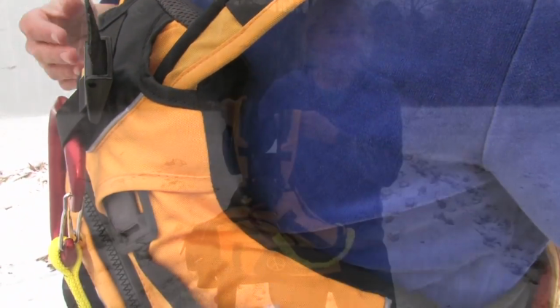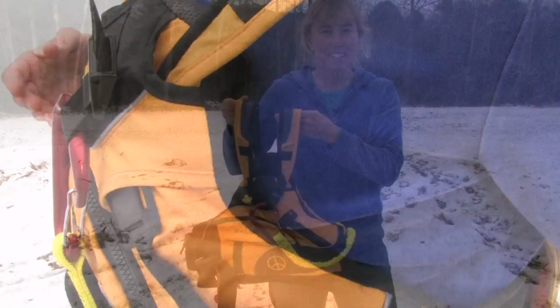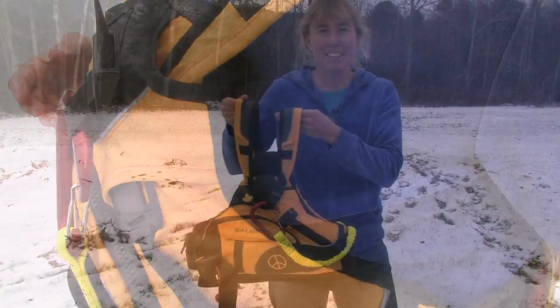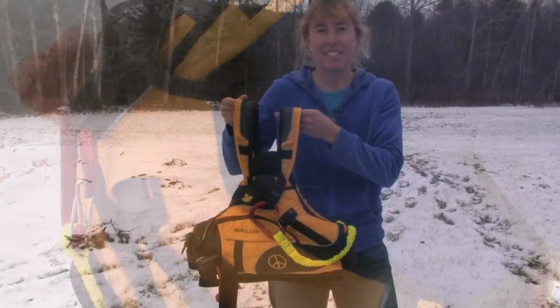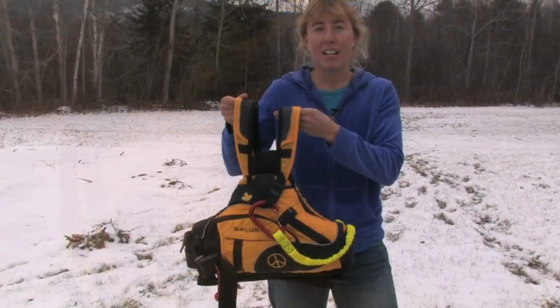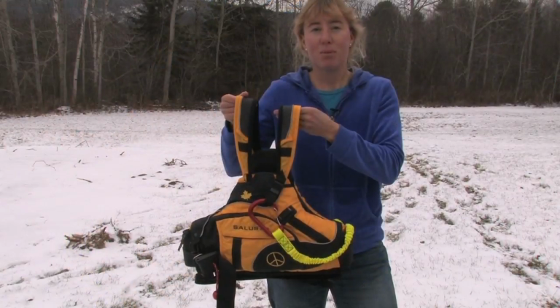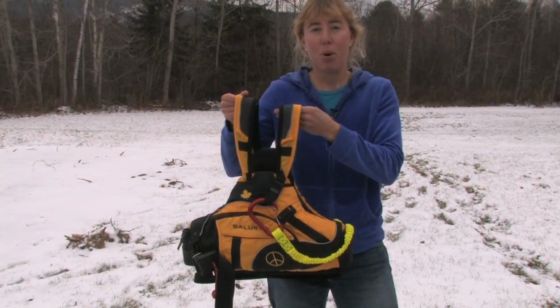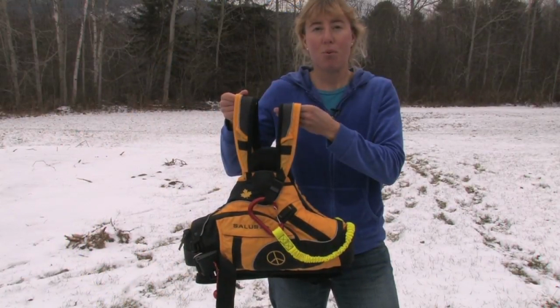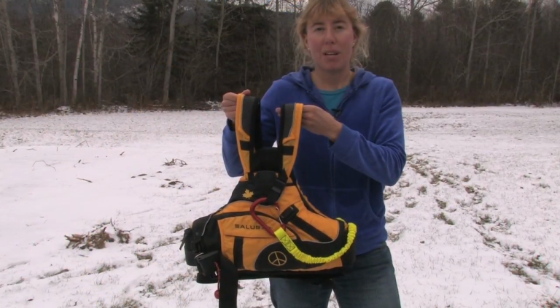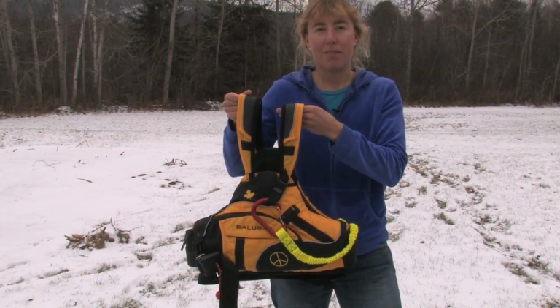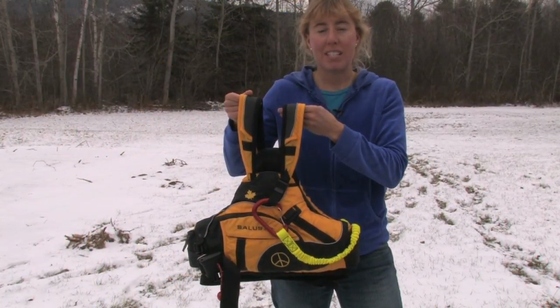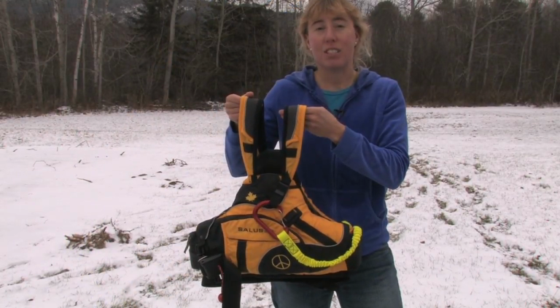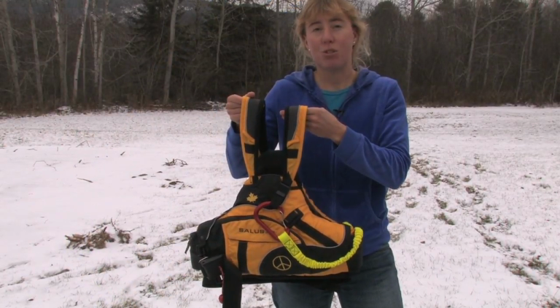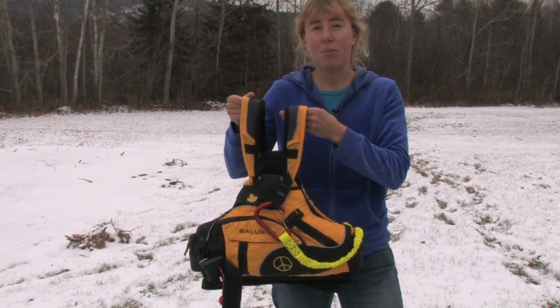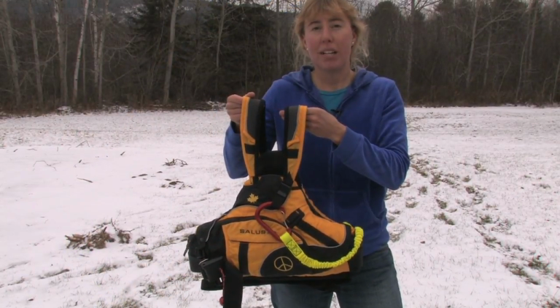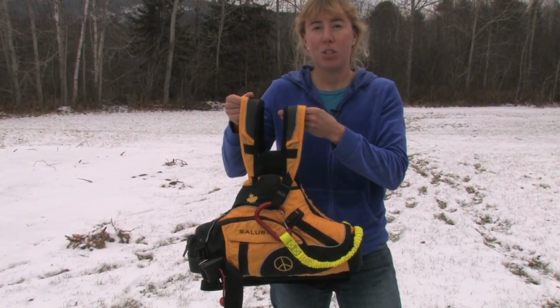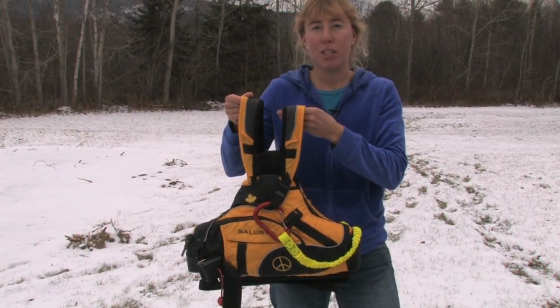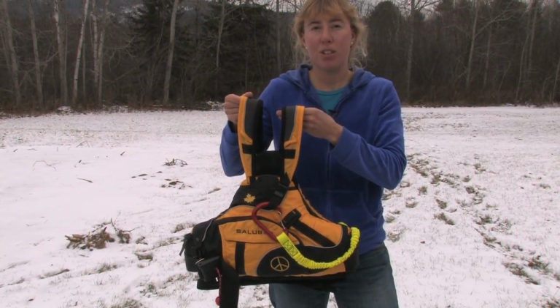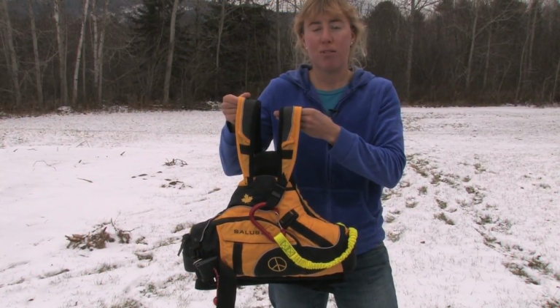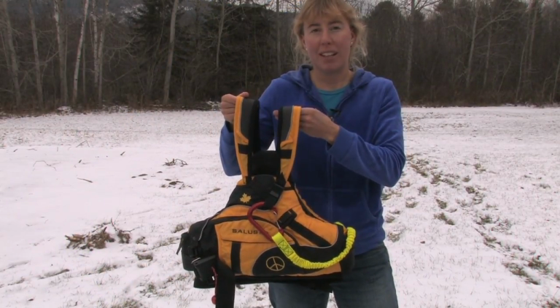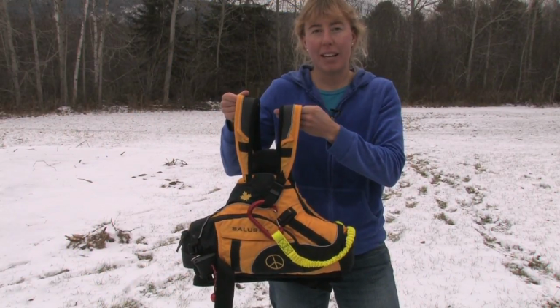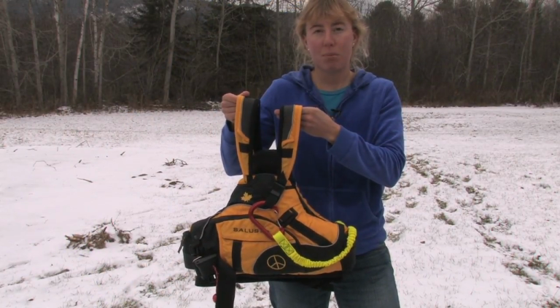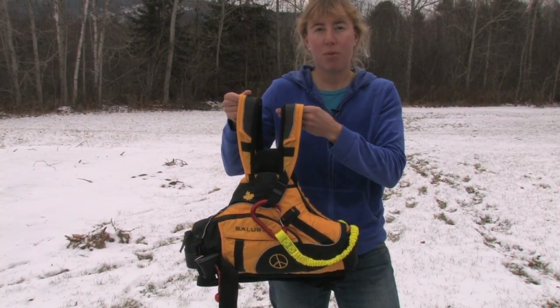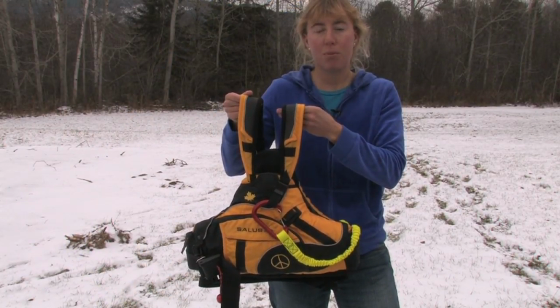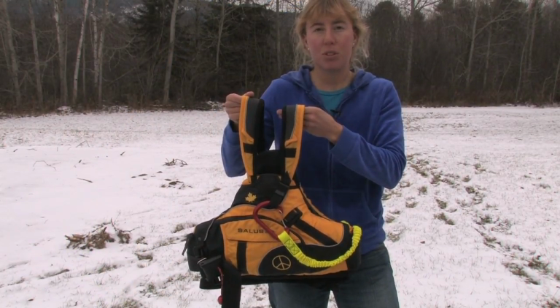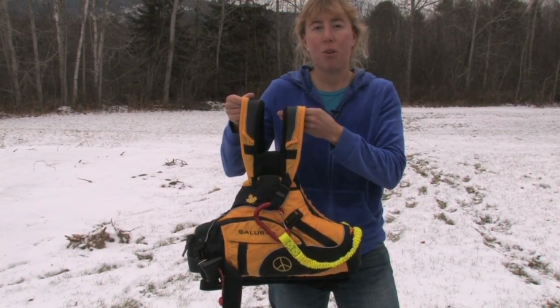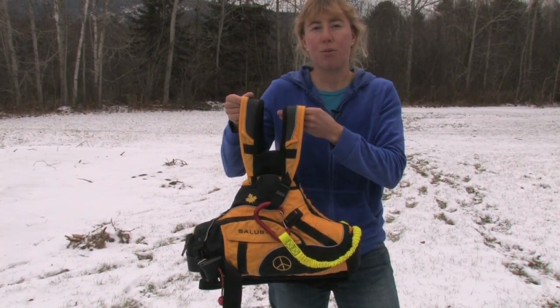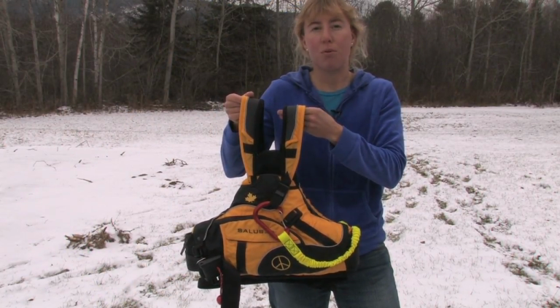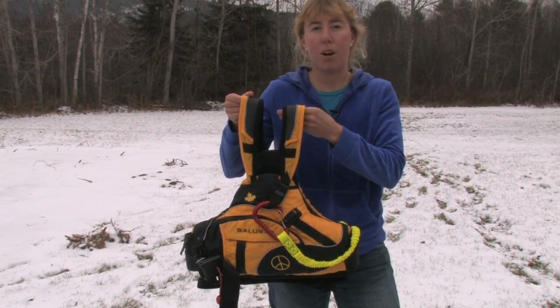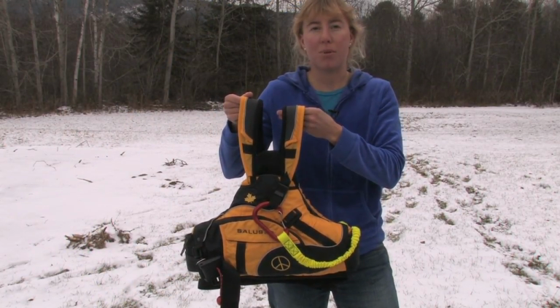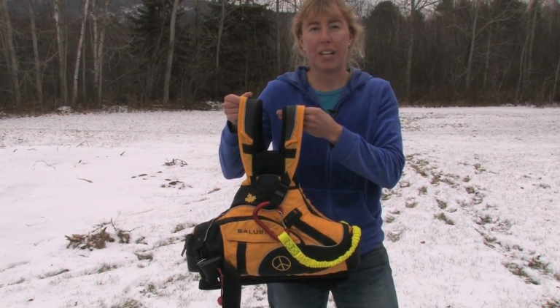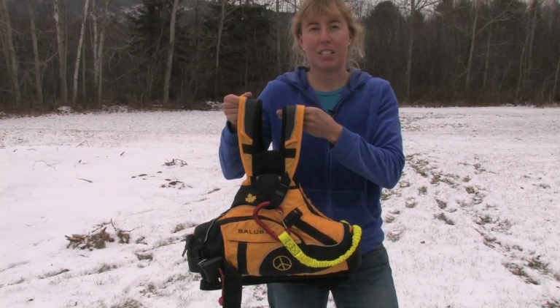The Salus Proto PFD is a streamlined choice for athletic performance or rough water protection.